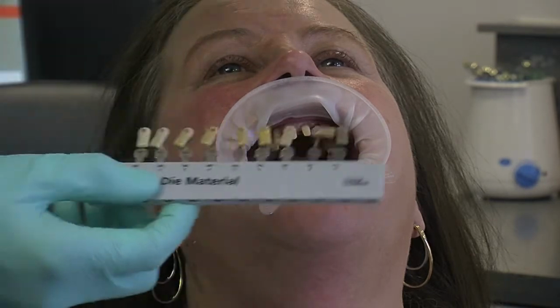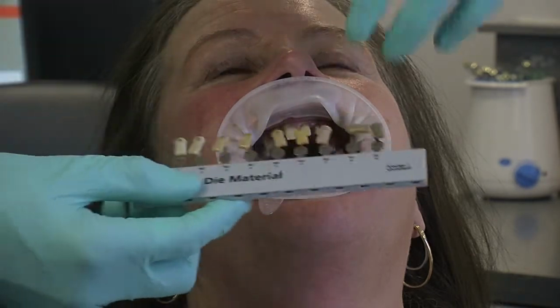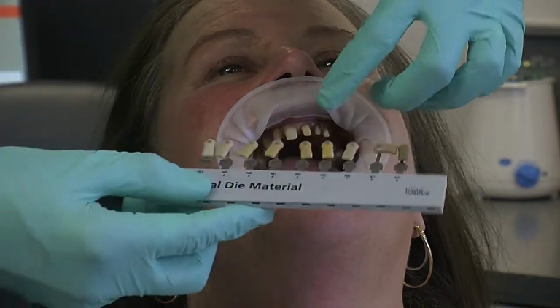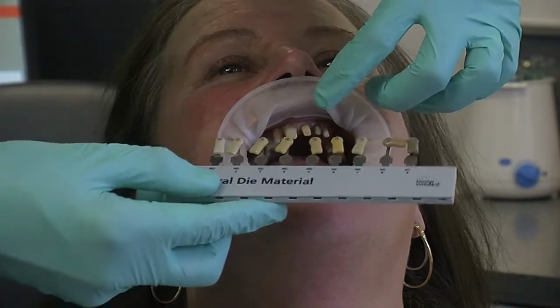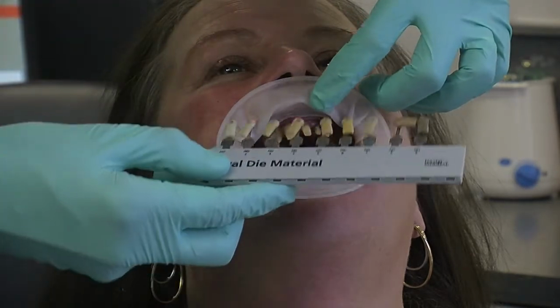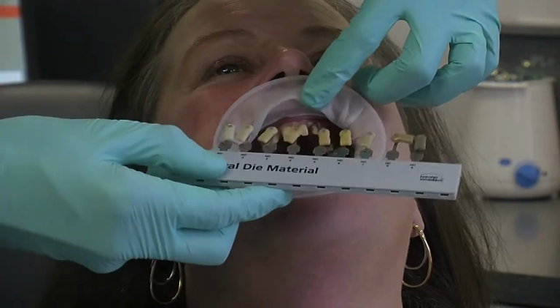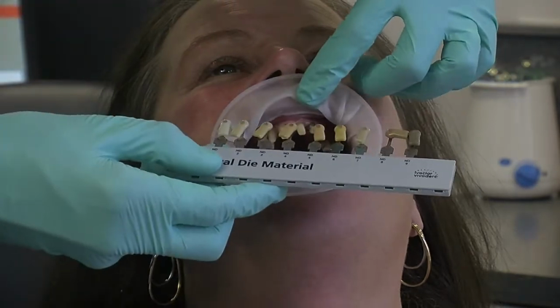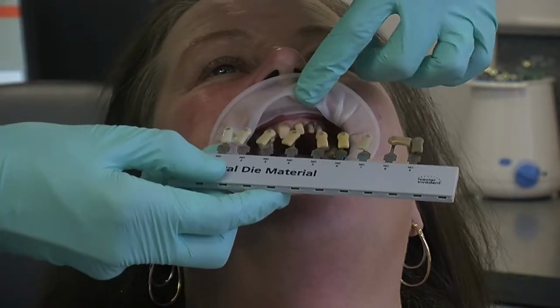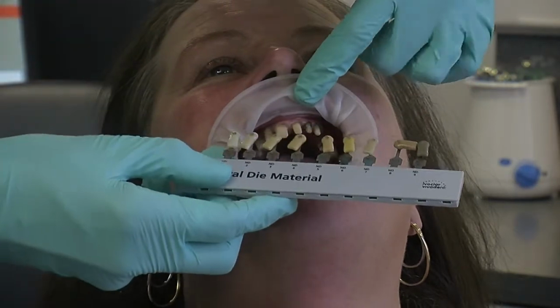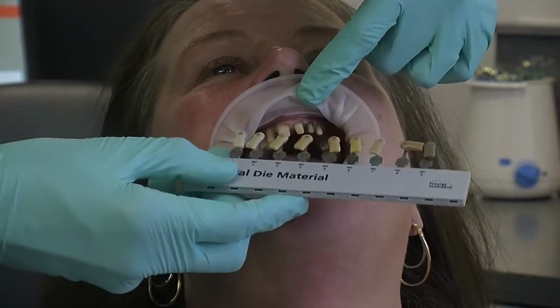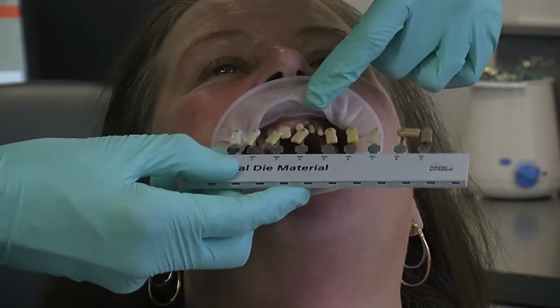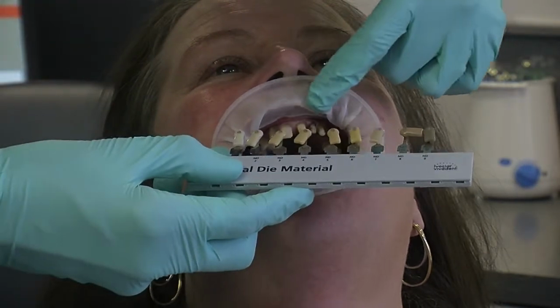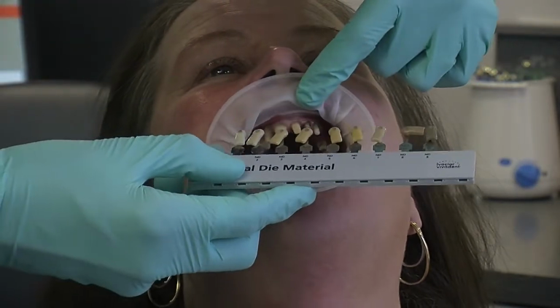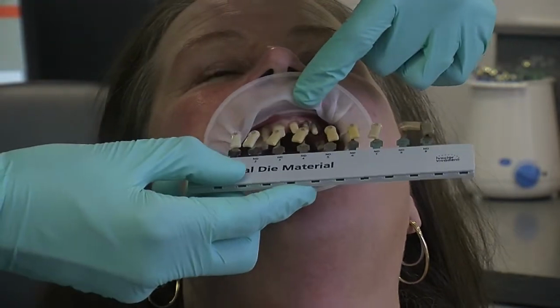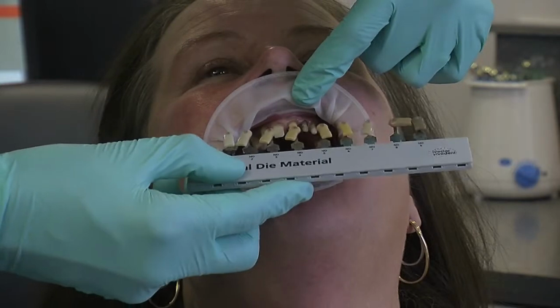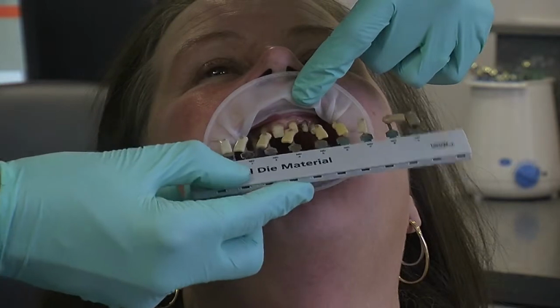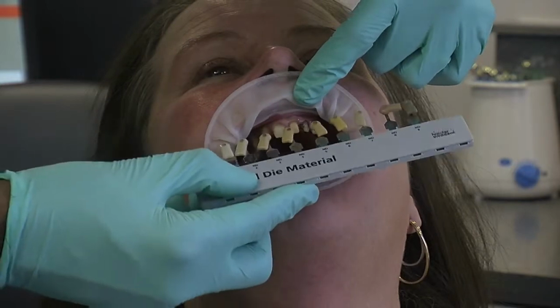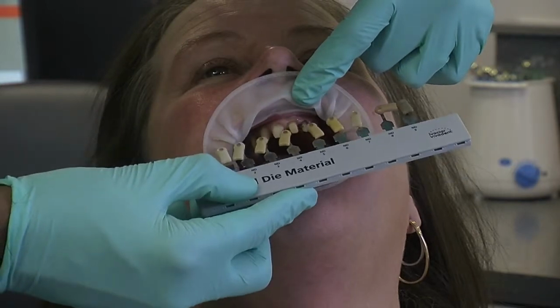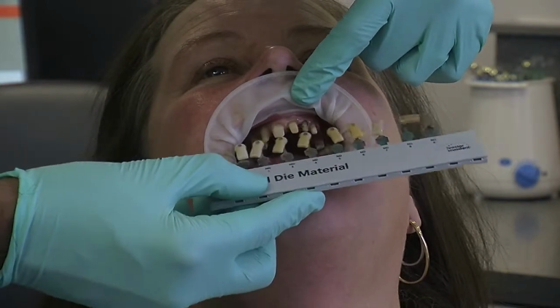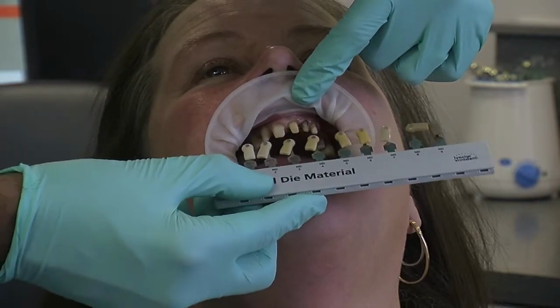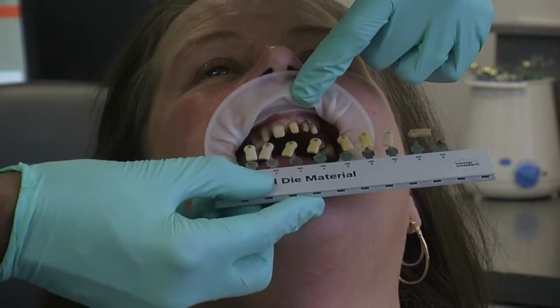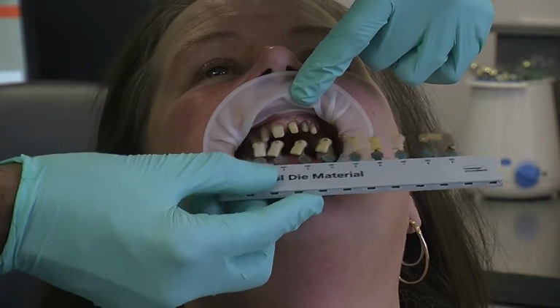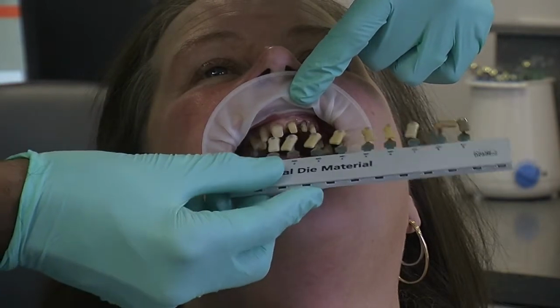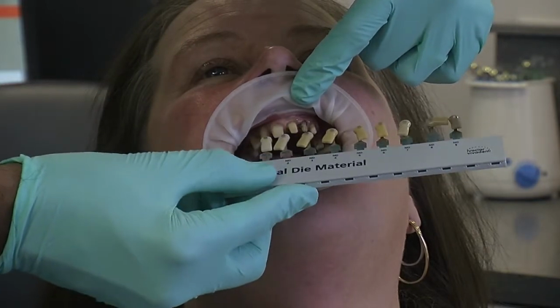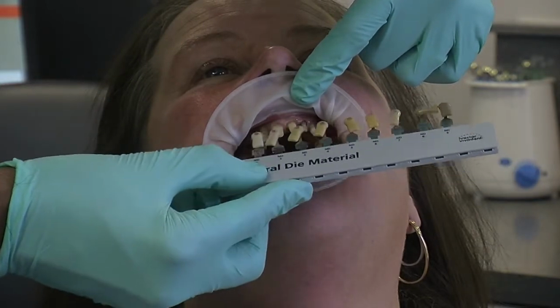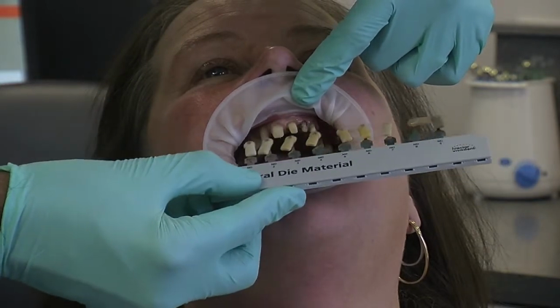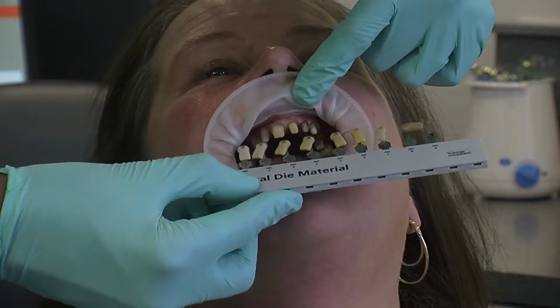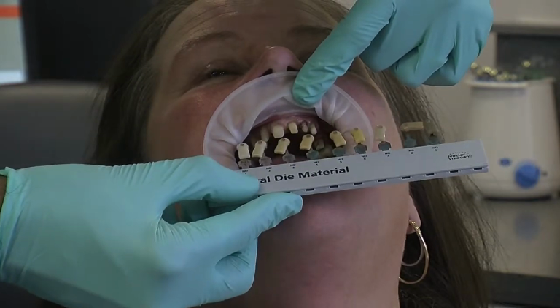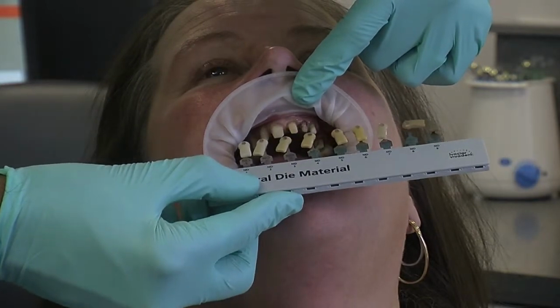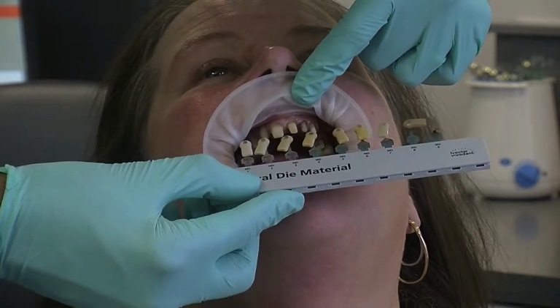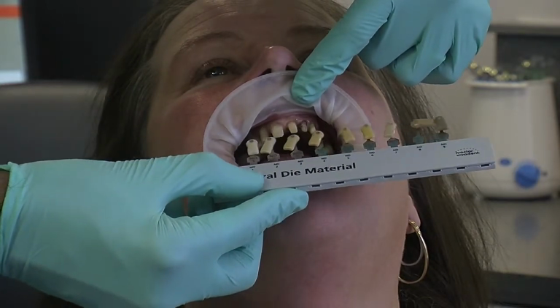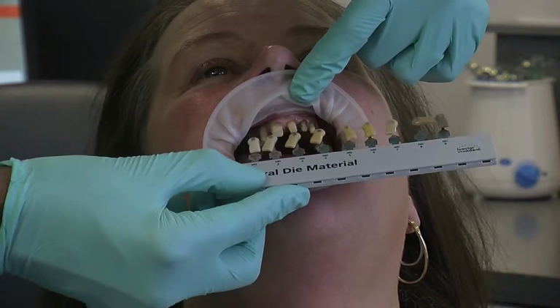Because we're doing all porcelain, all ceramic work, we need to try and get the colours of the teeth ideal.